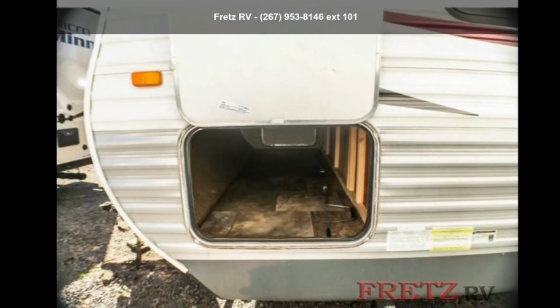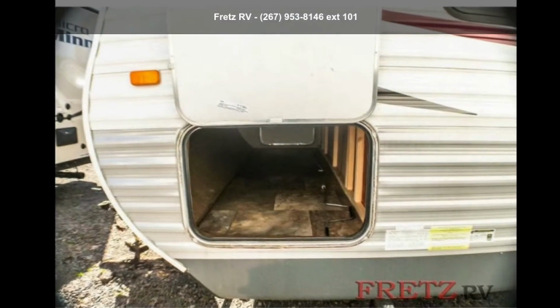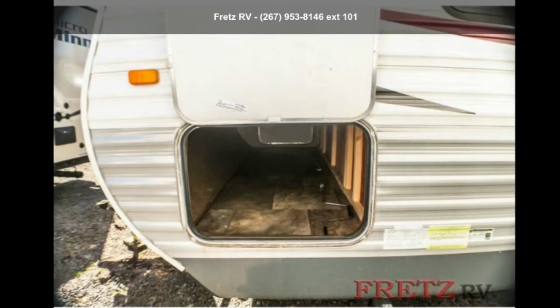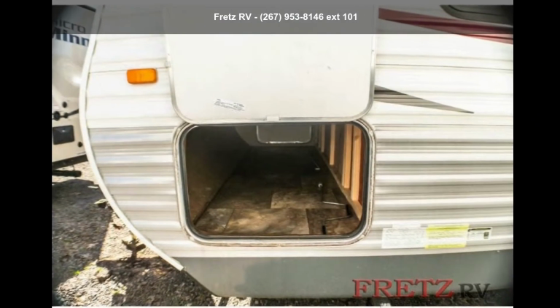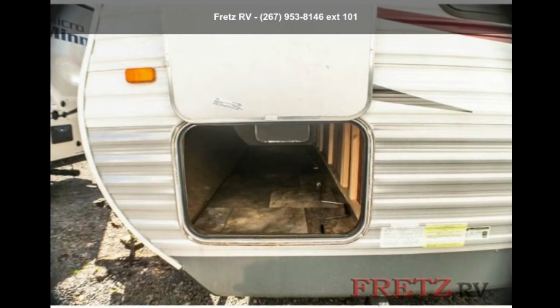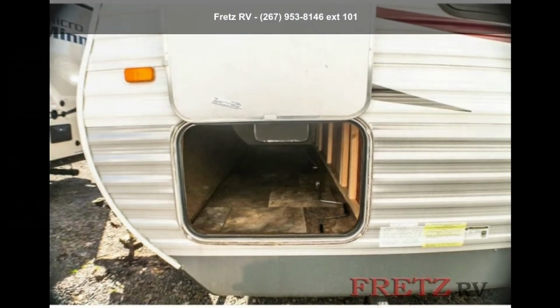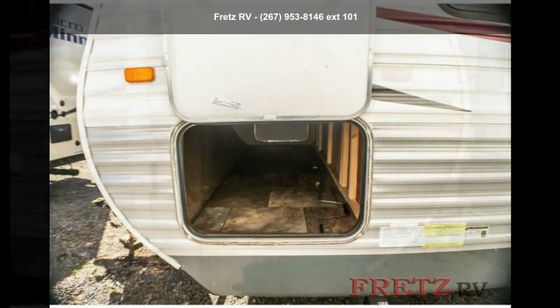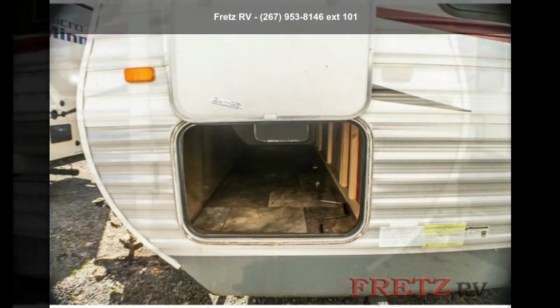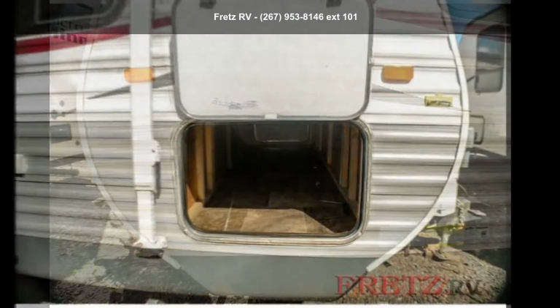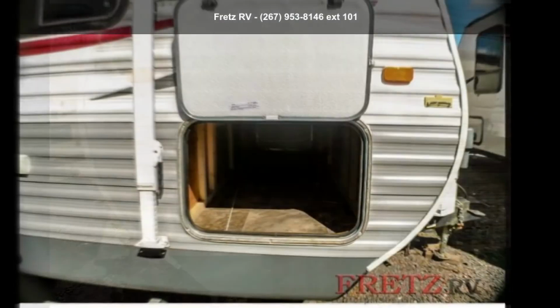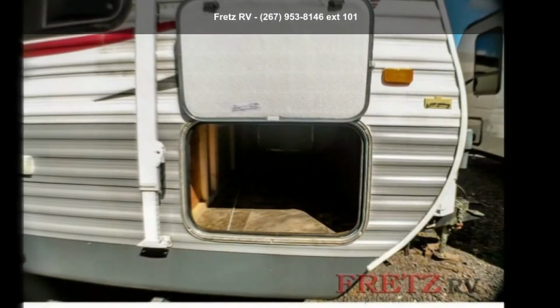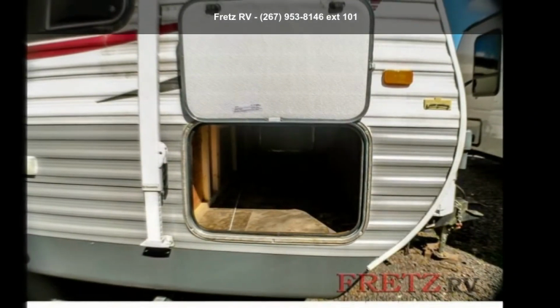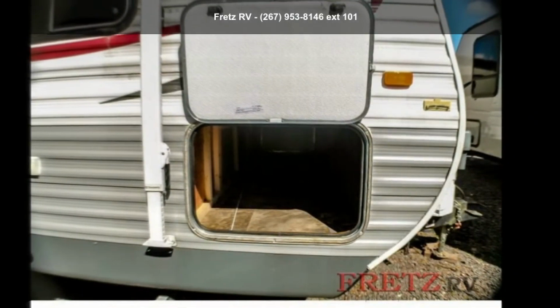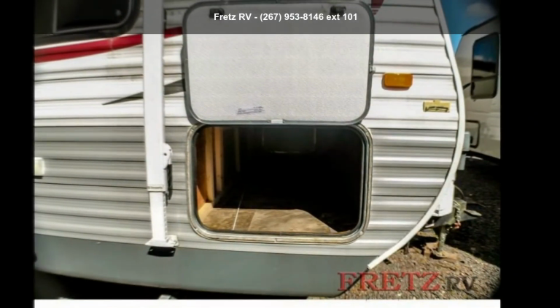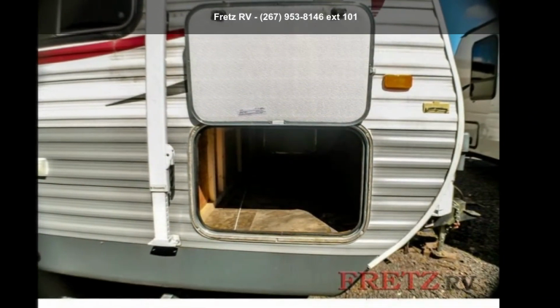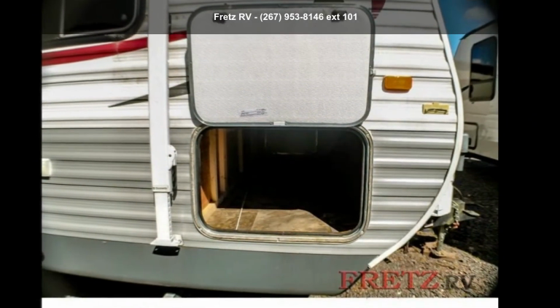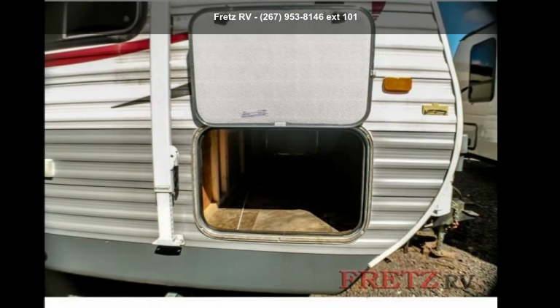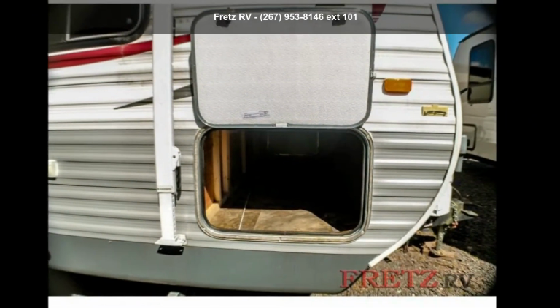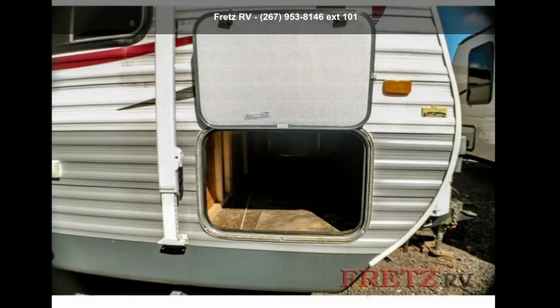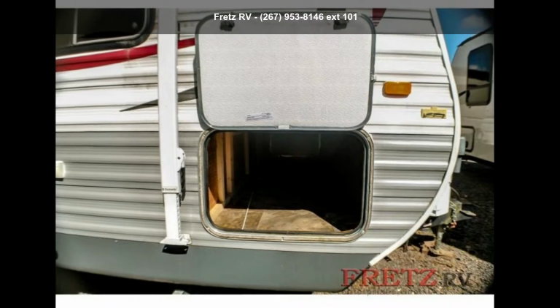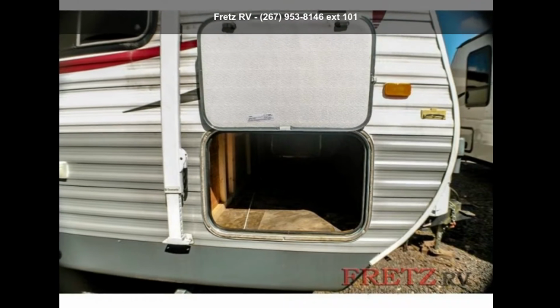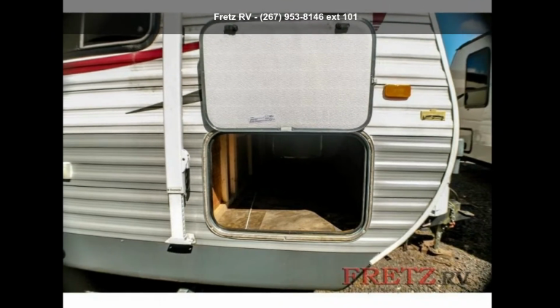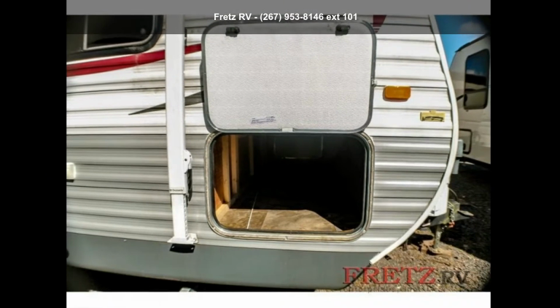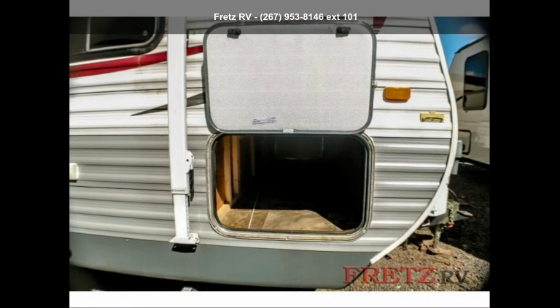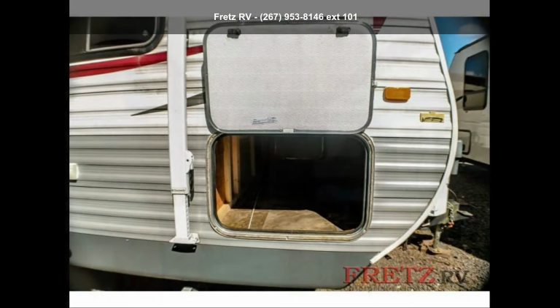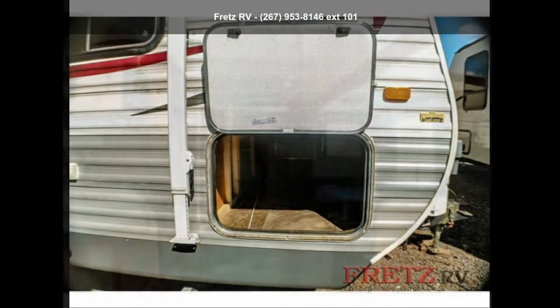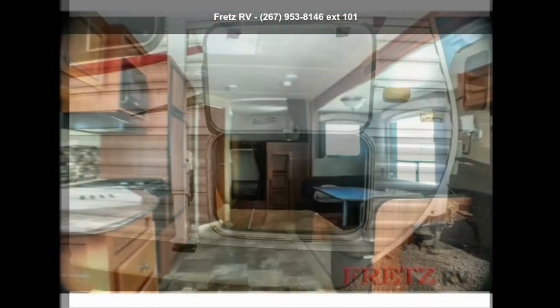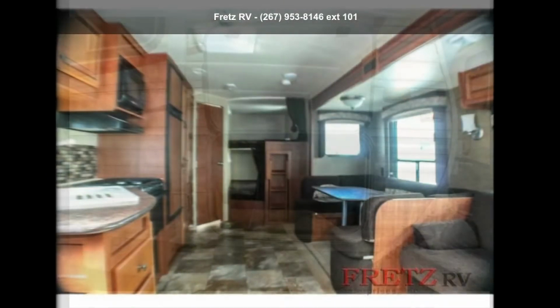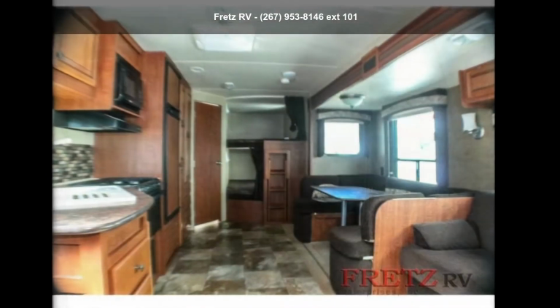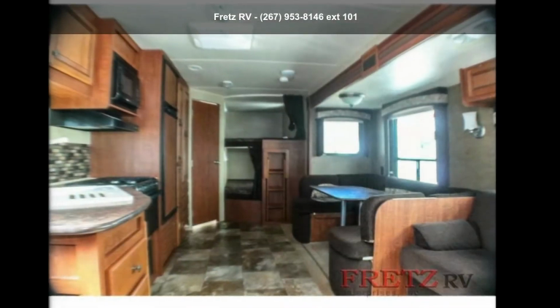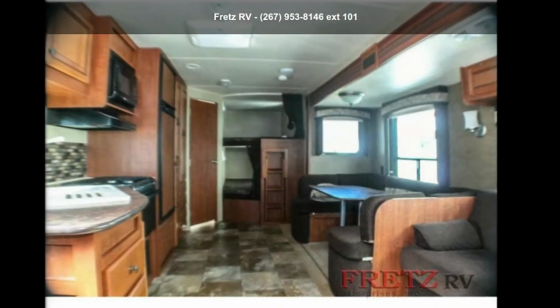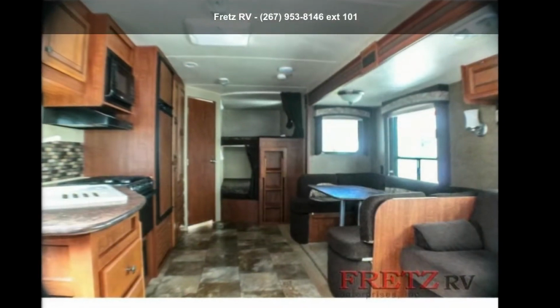Call or click to ask the dealer about this unit. We are sure to have the recreational vehicle that's right for you.